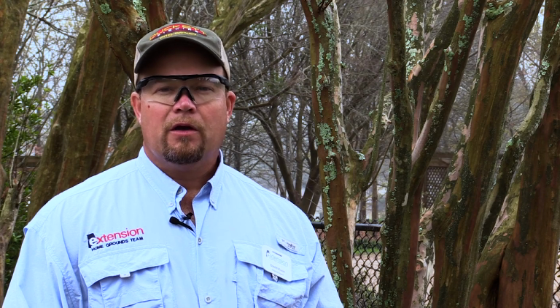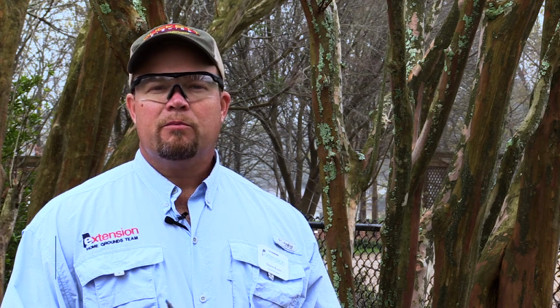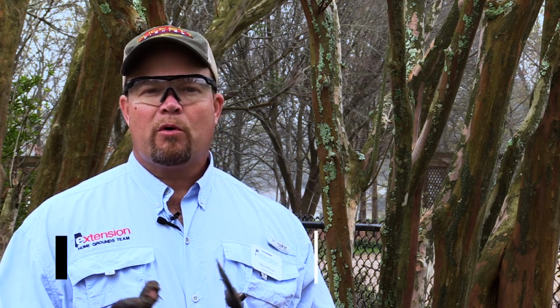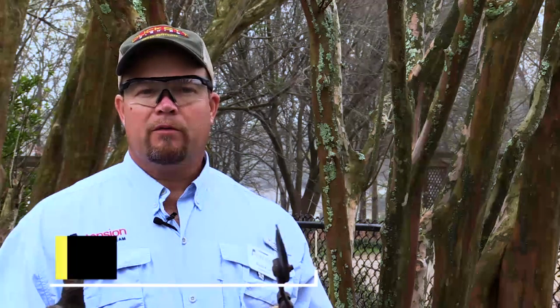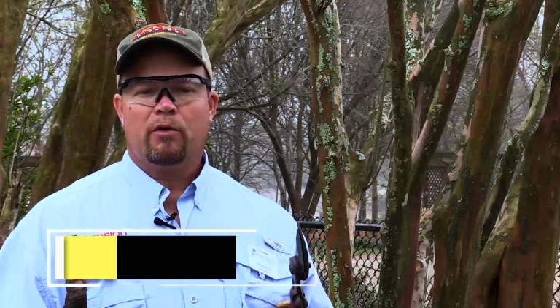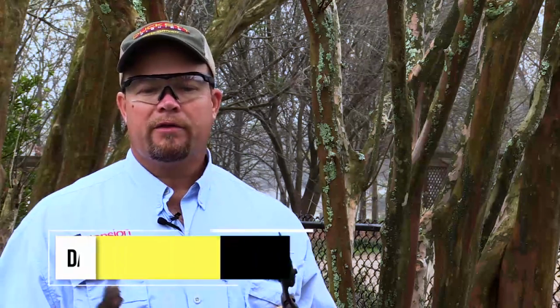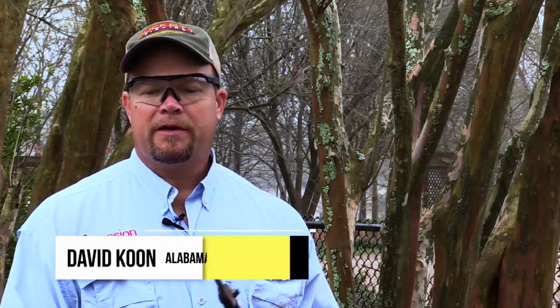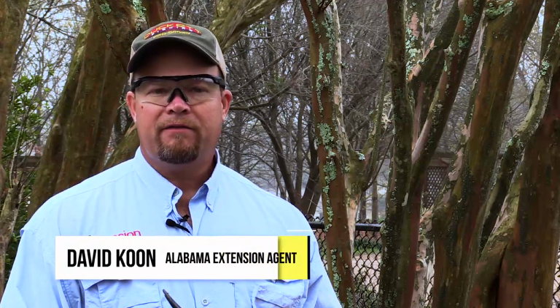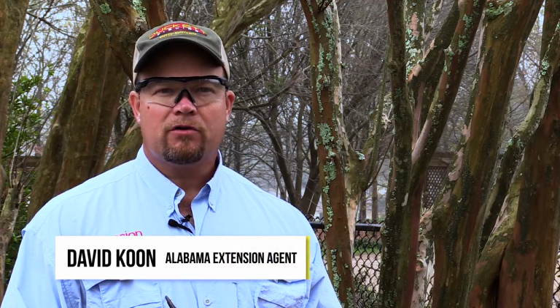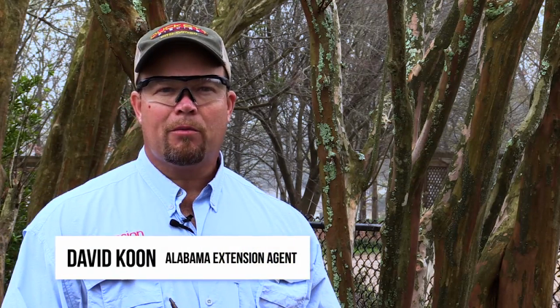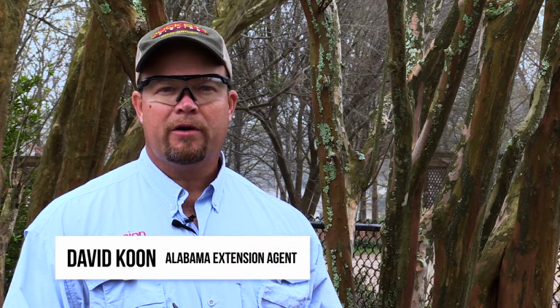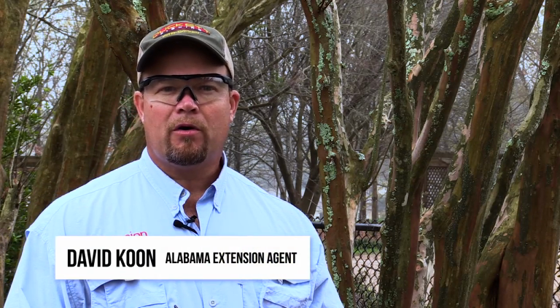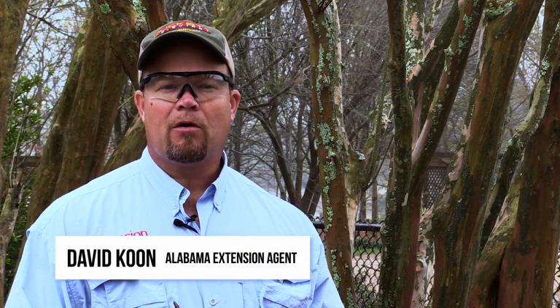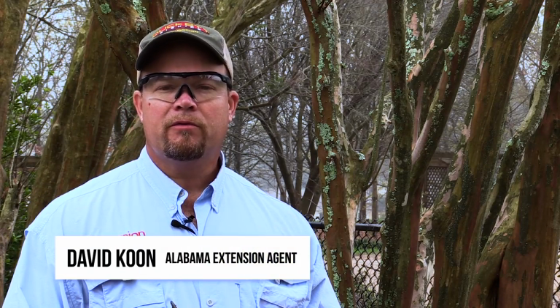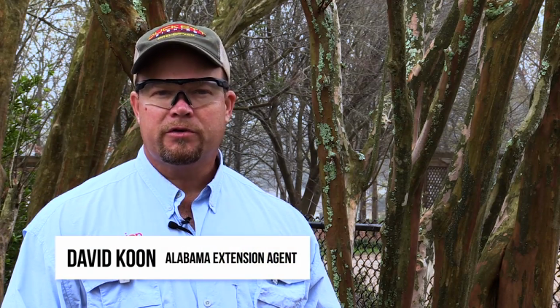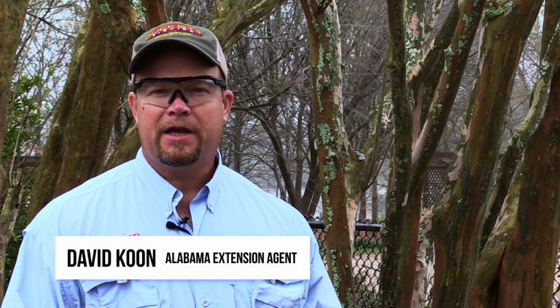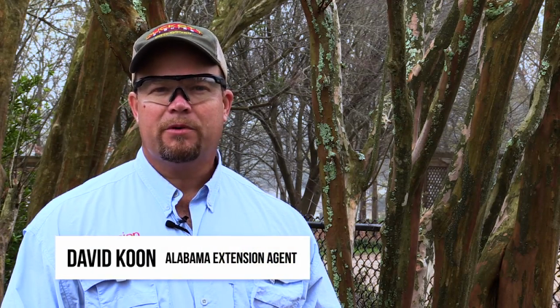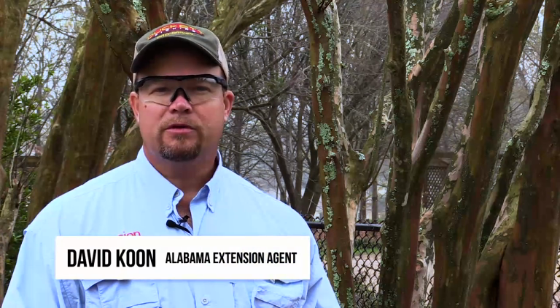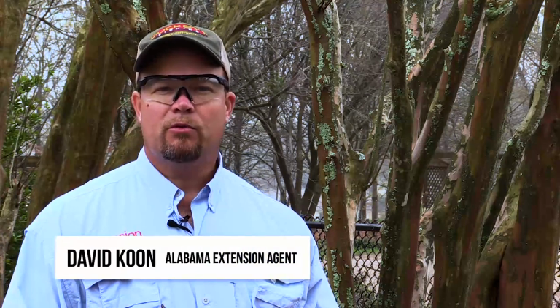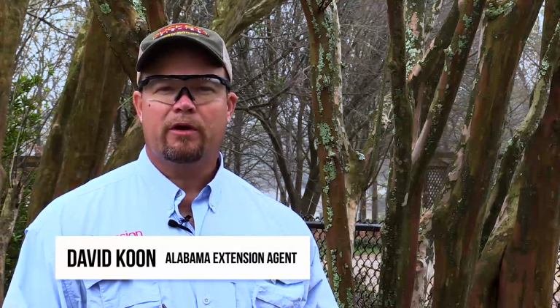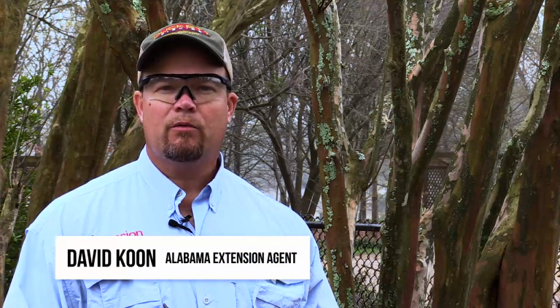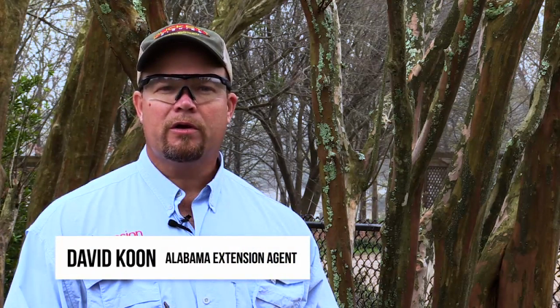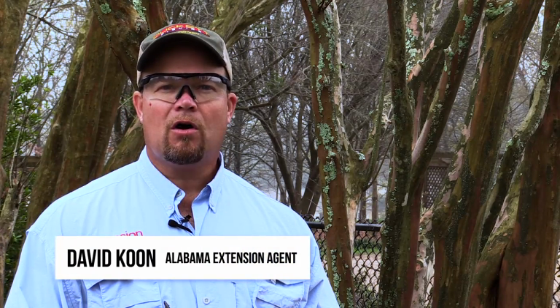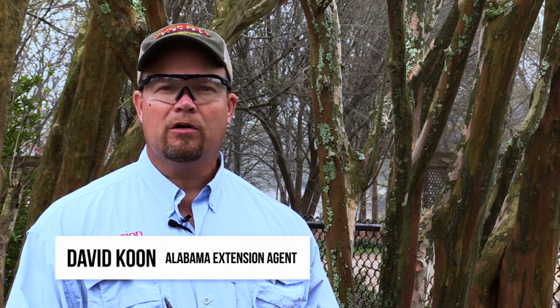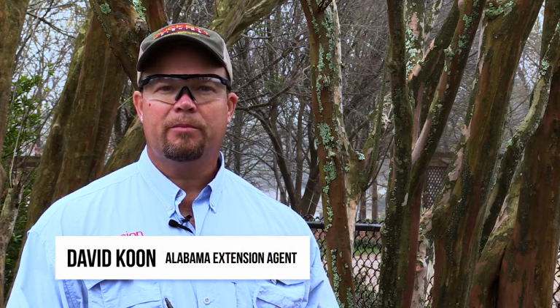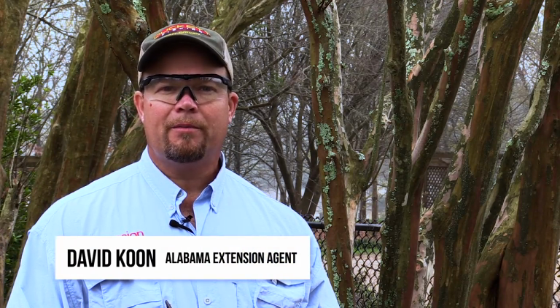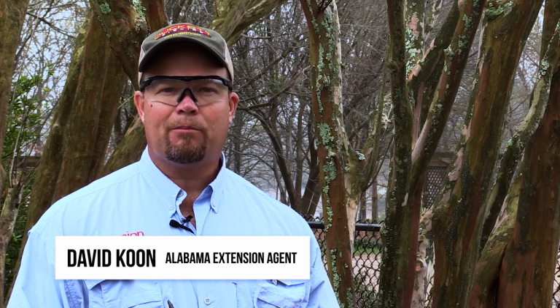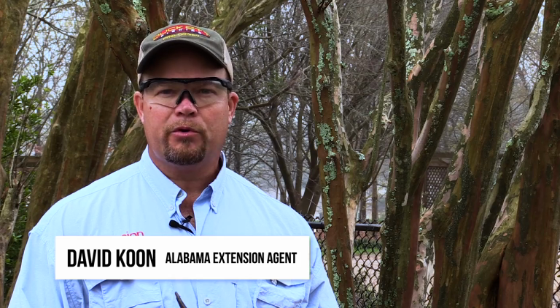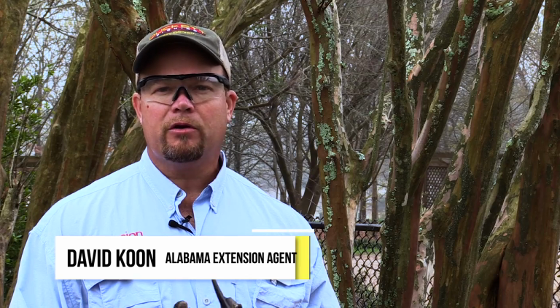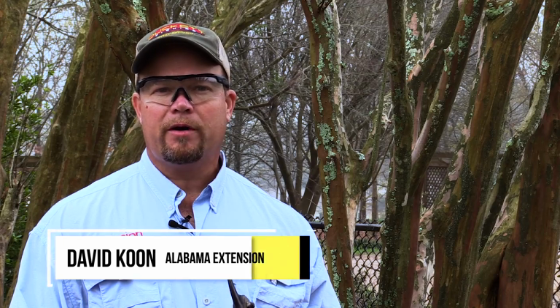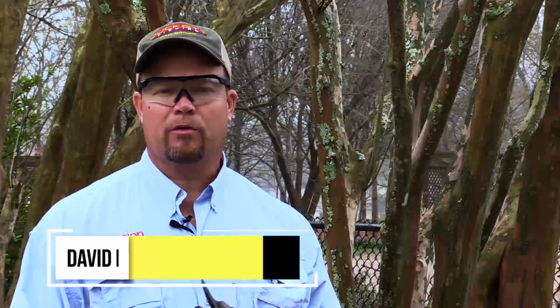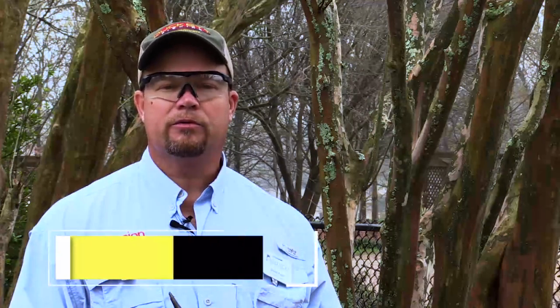Good morning. We're at the Davis Arboretum on Auburn University's campus this morning, and we're going to talk a little bit about pruning crepe myrtles.